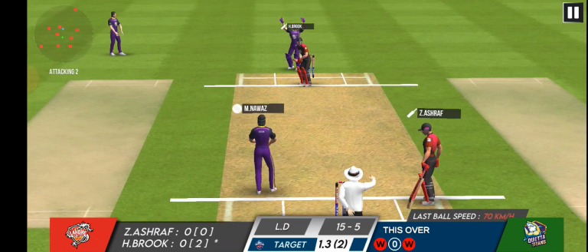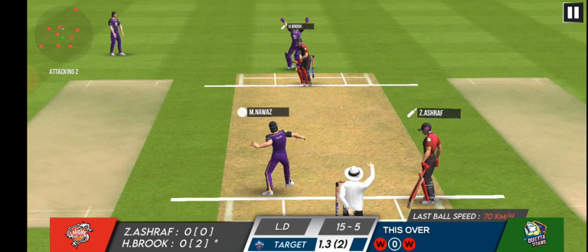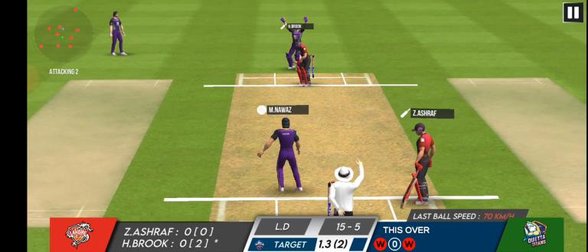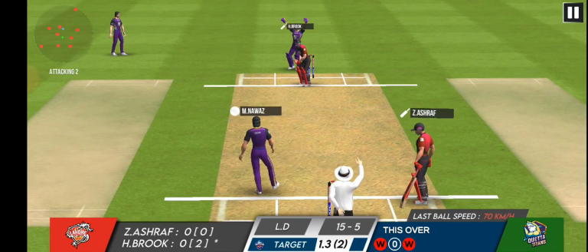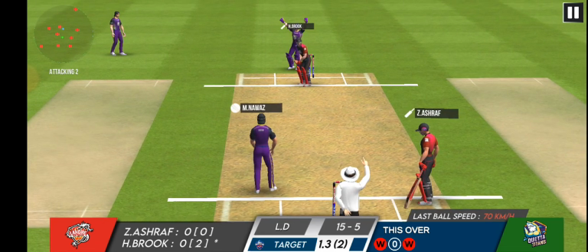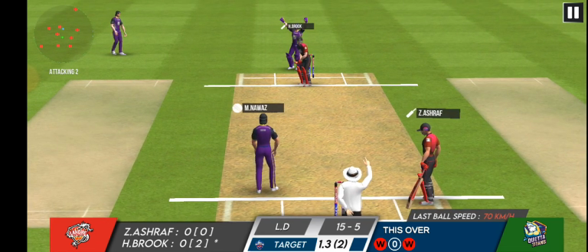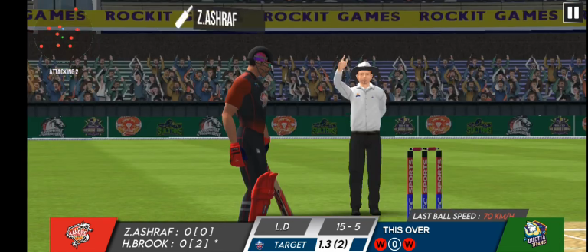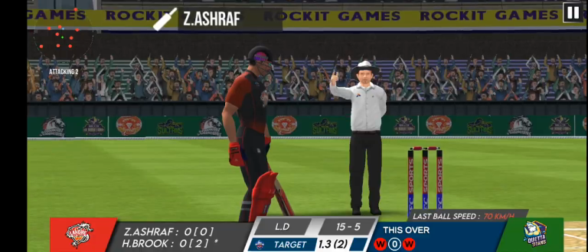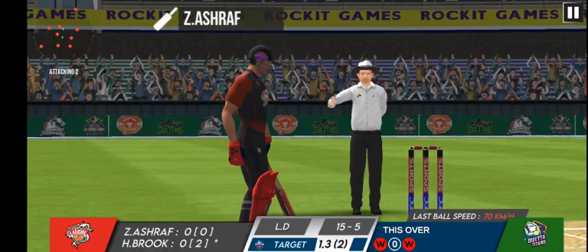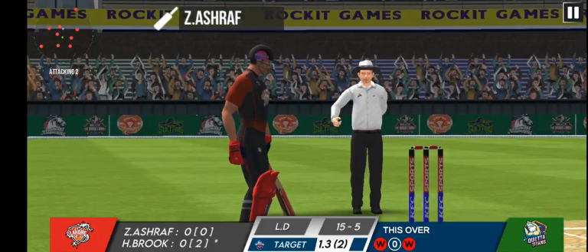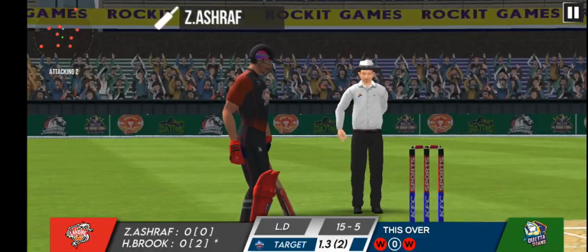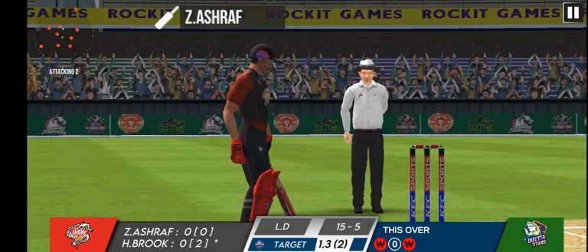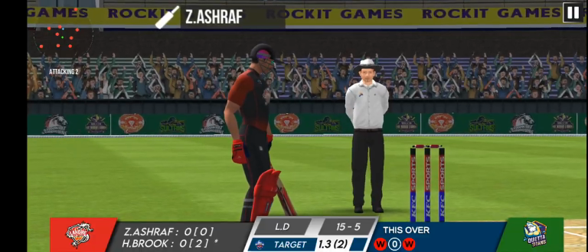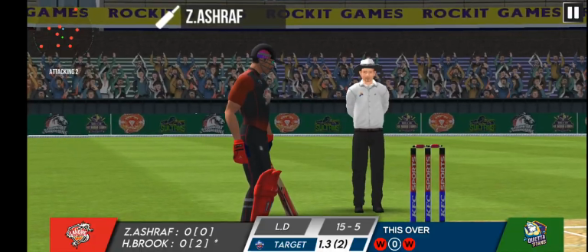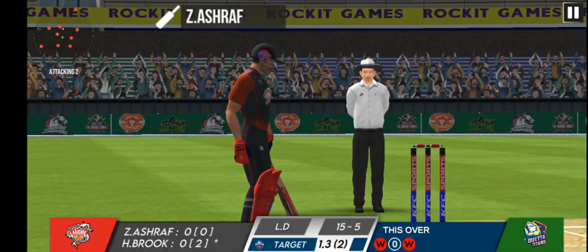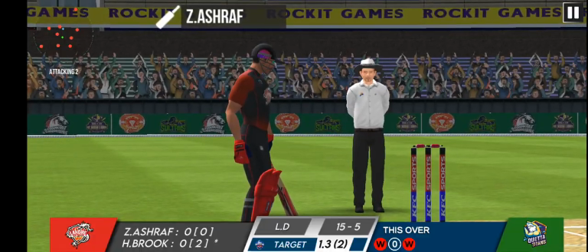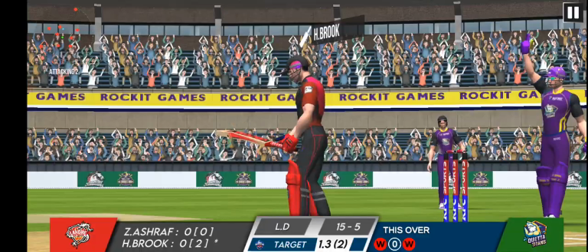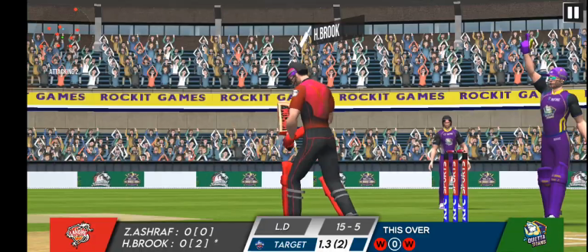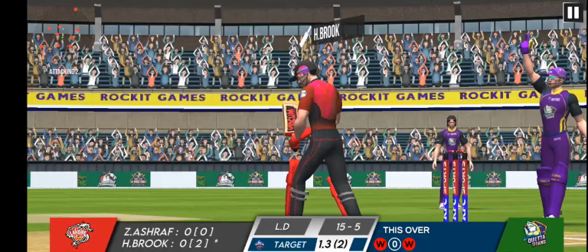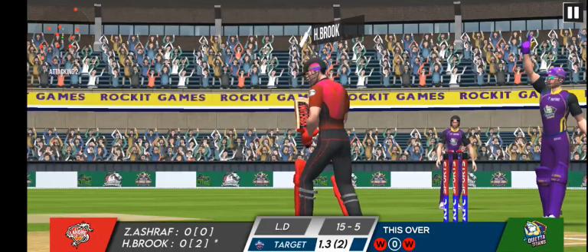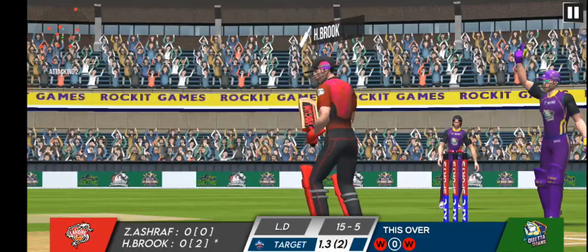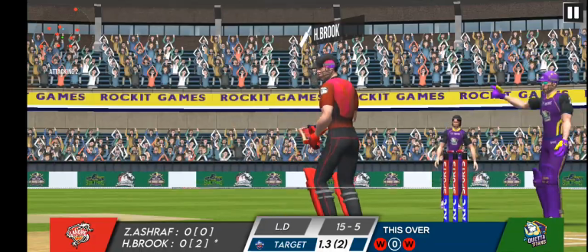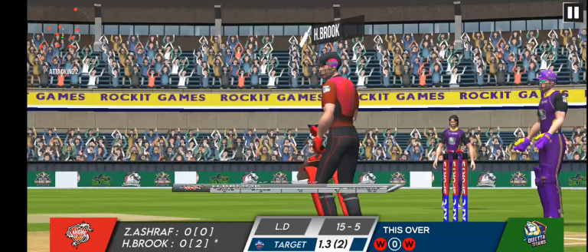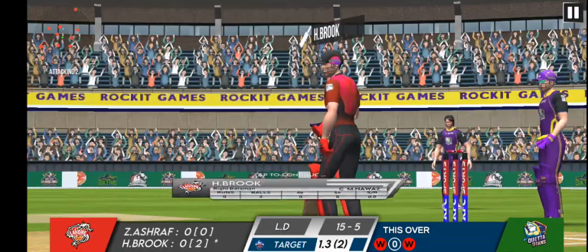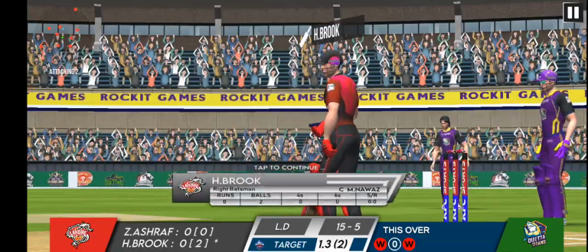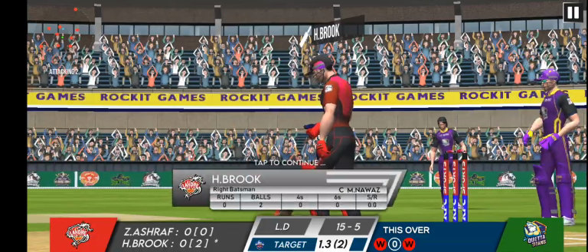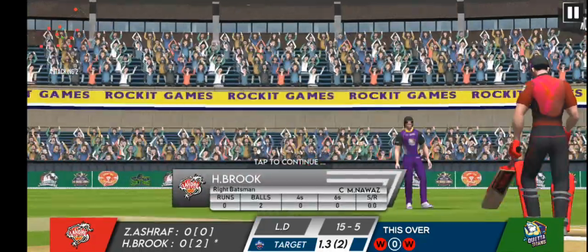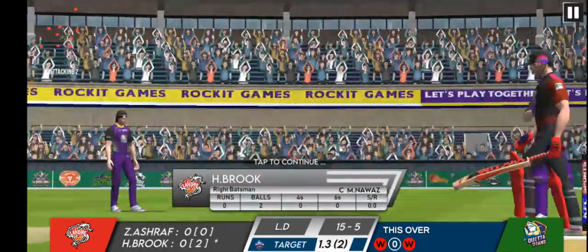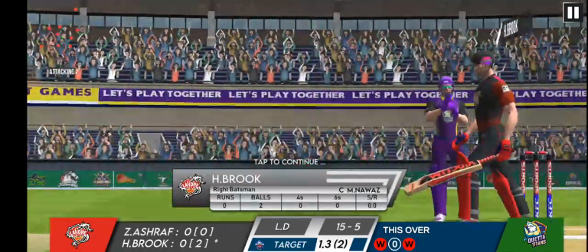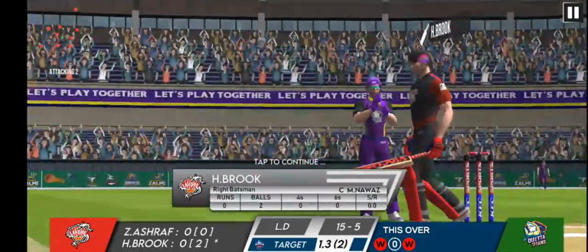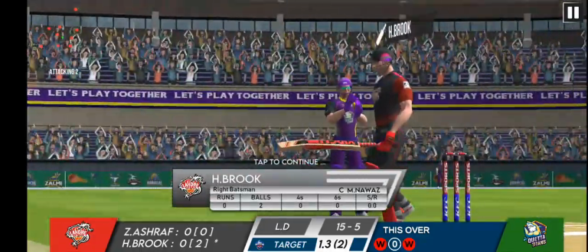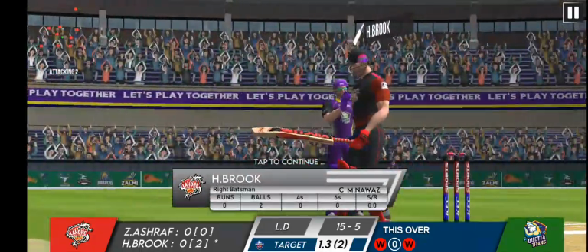The batsman's walking back to the pavilion. He couldn't control that shot and it ends up in the hands of the fielder. What a catch!